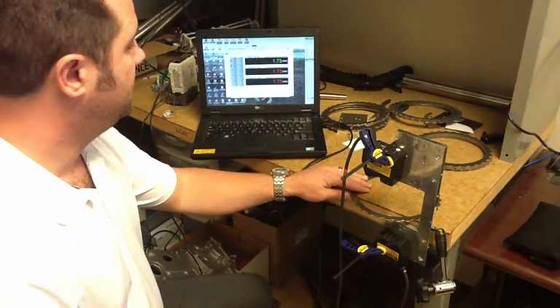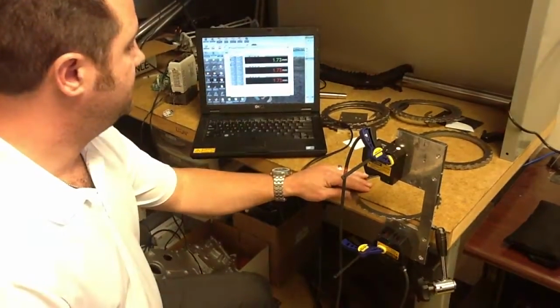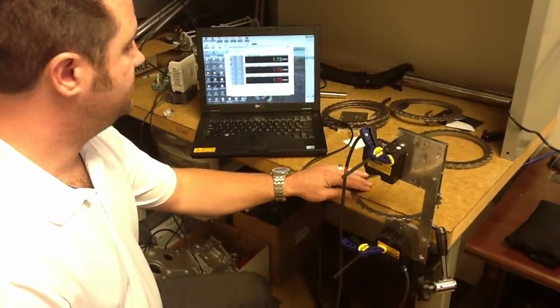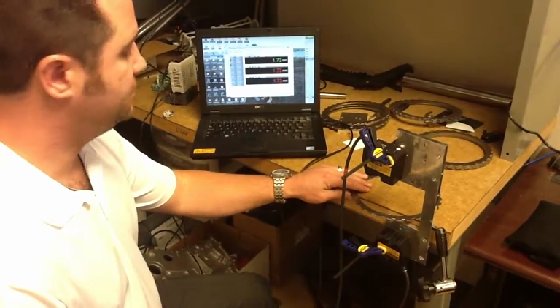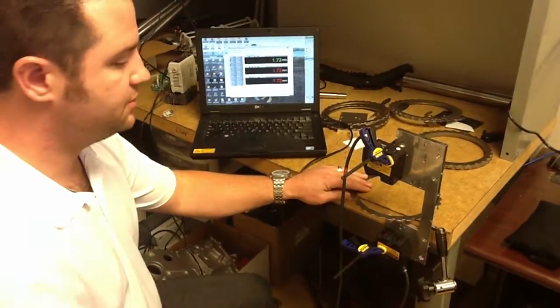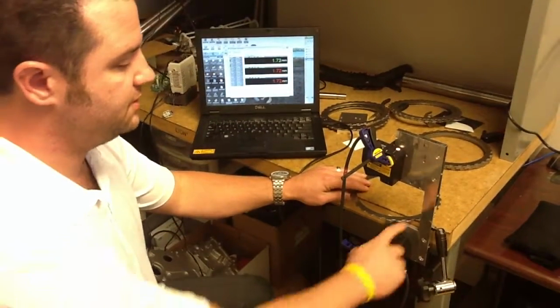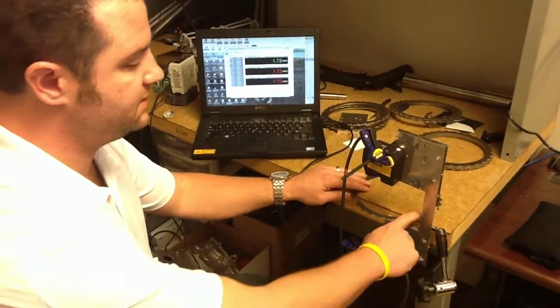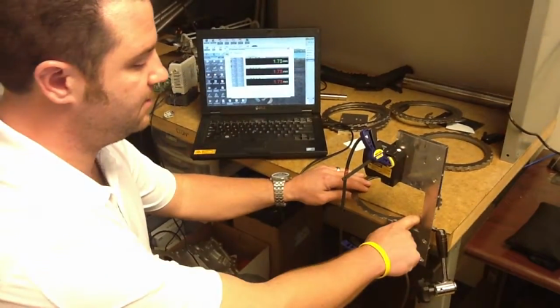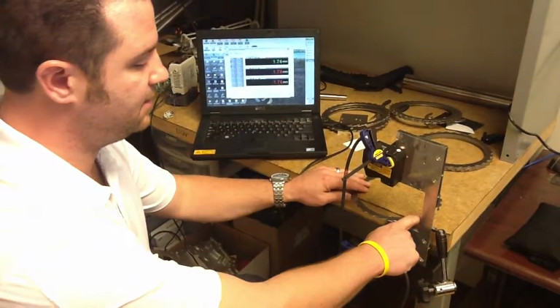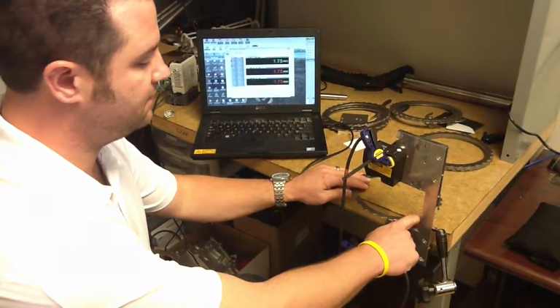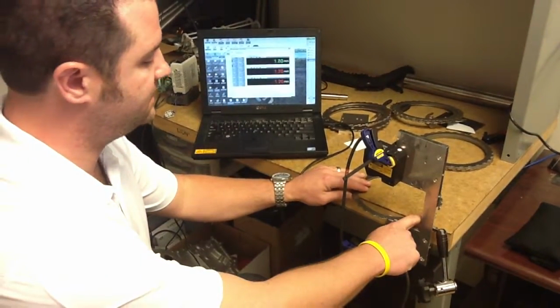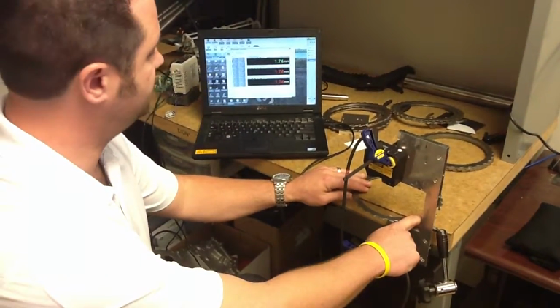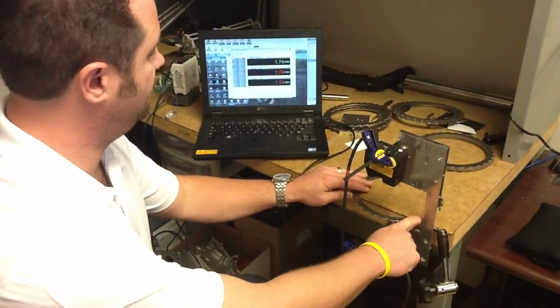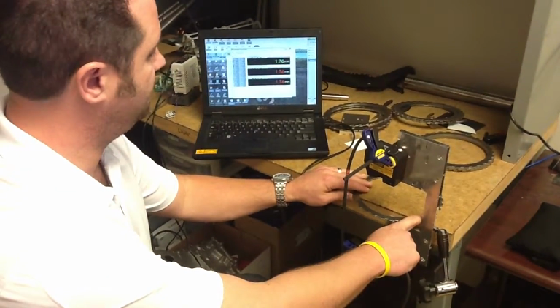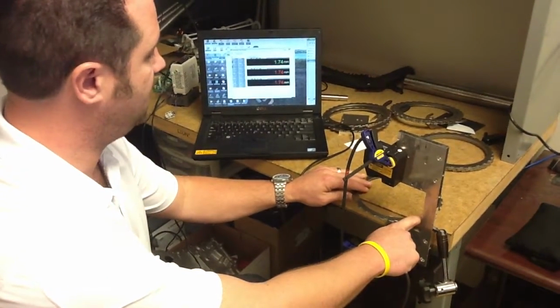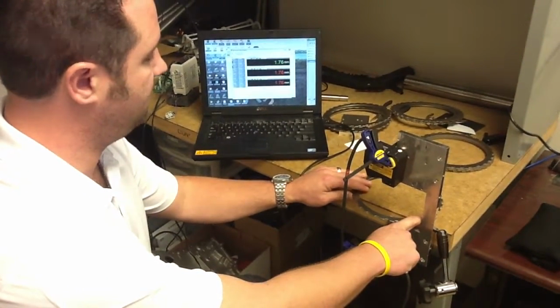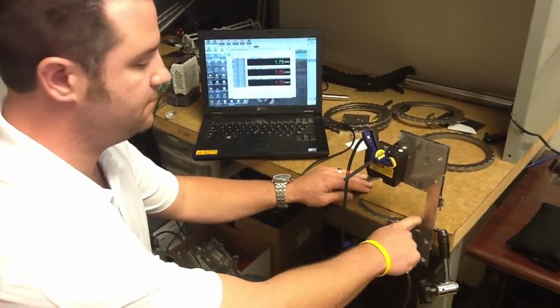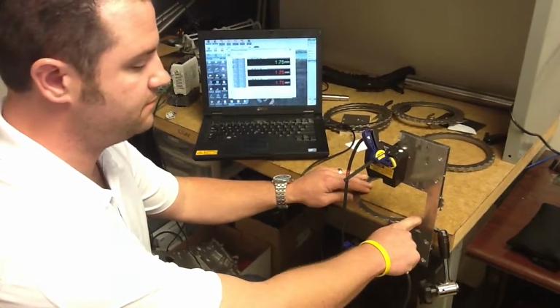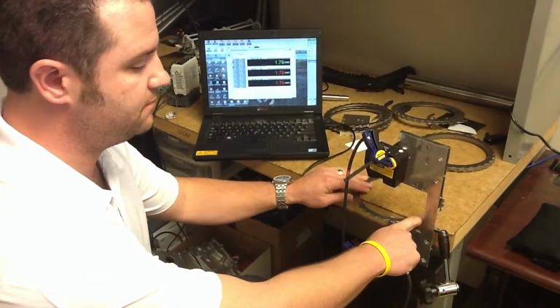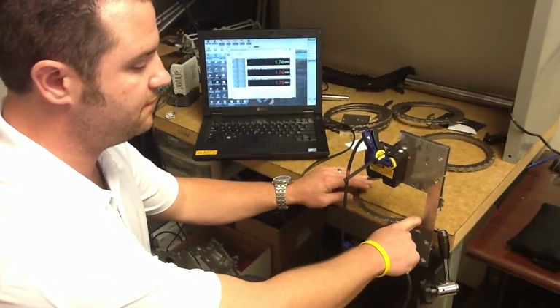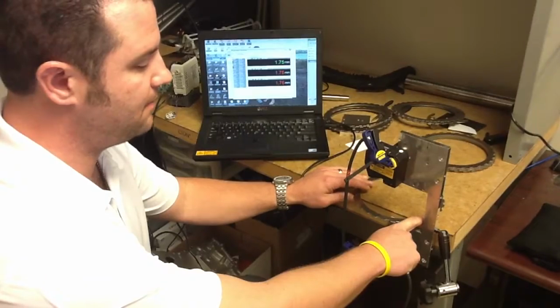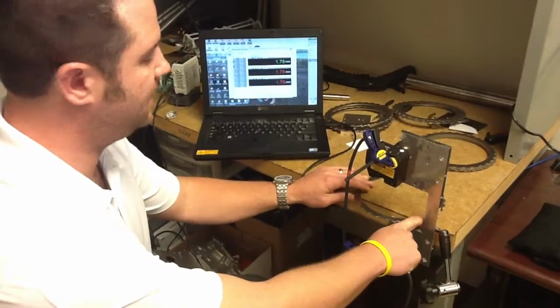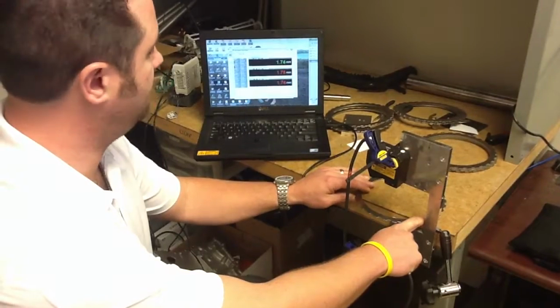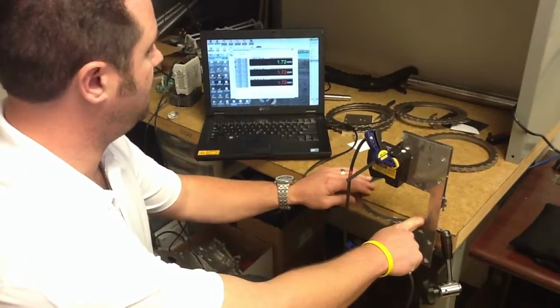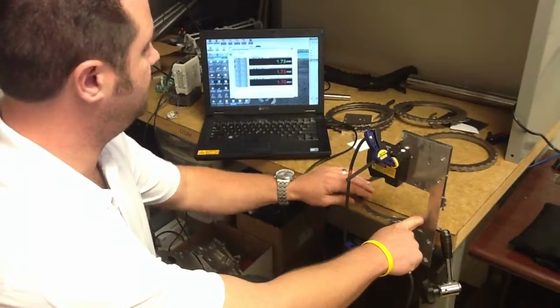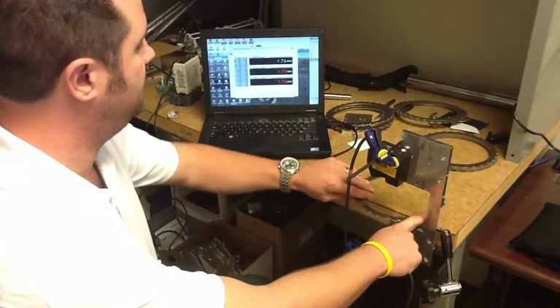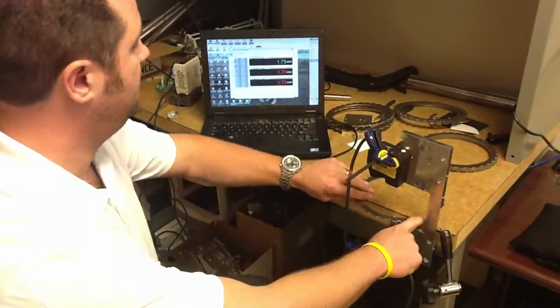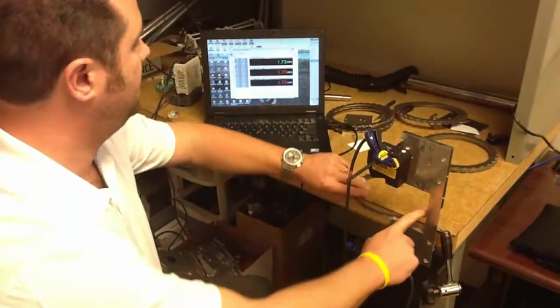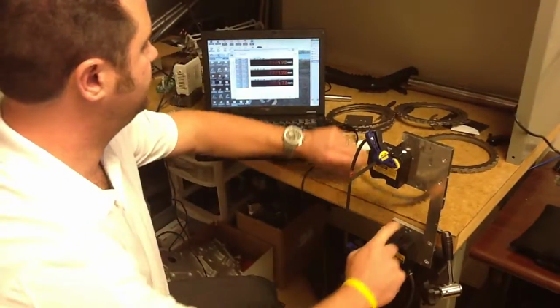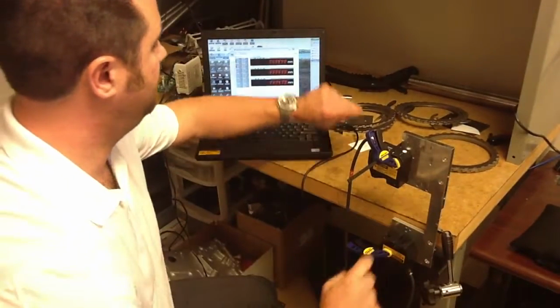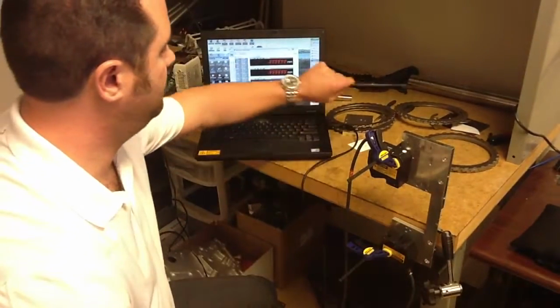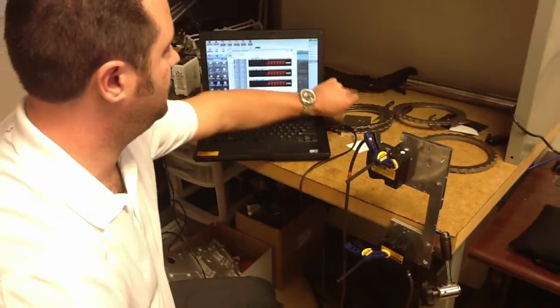This just shows you the stability of the system even when I'm vibrating it around. That's our medium one.